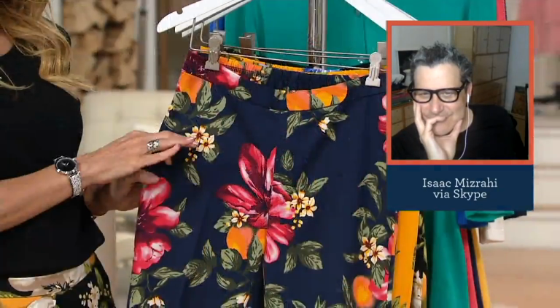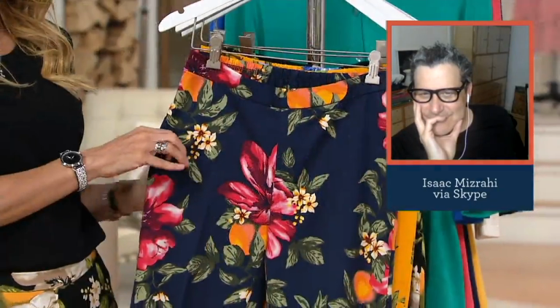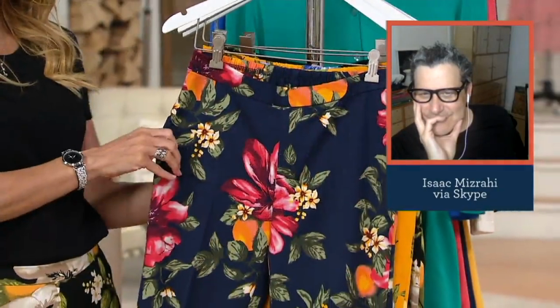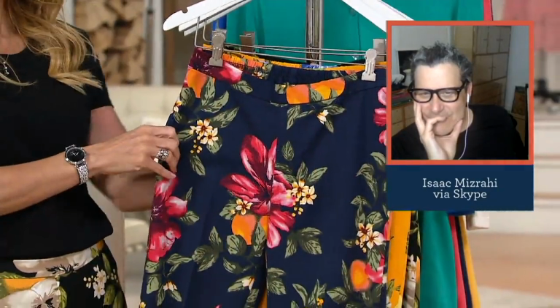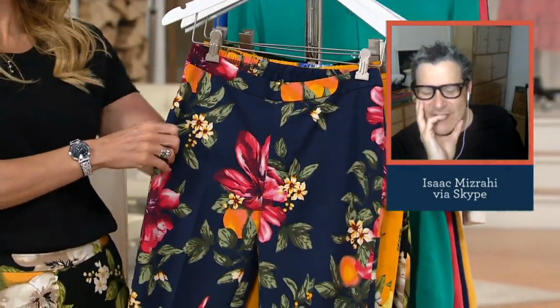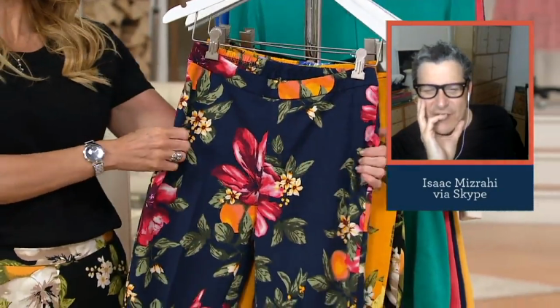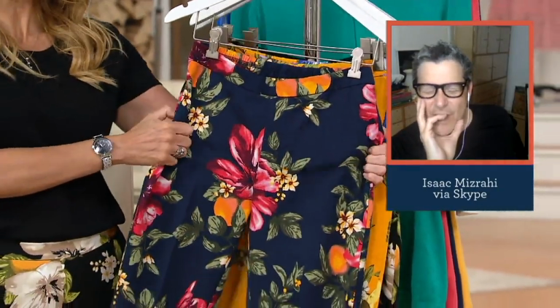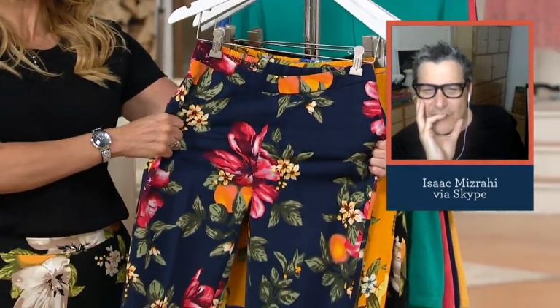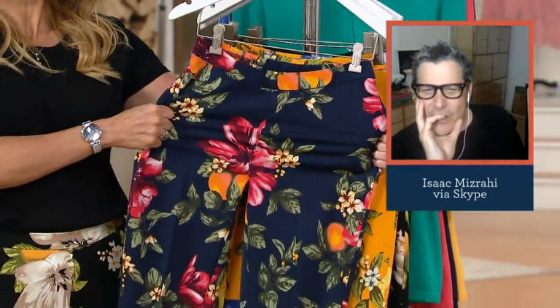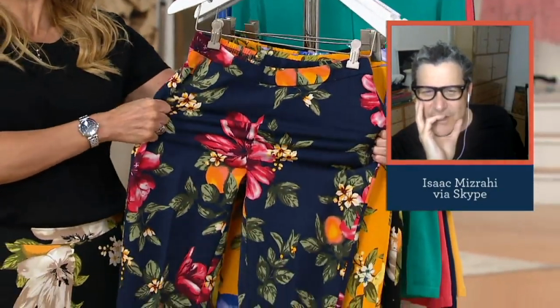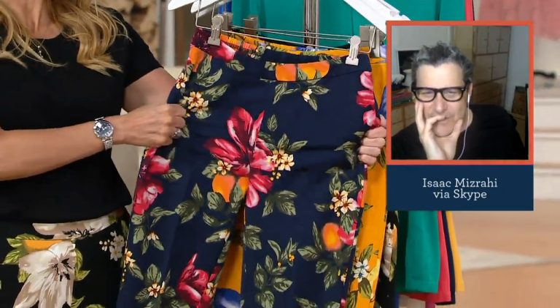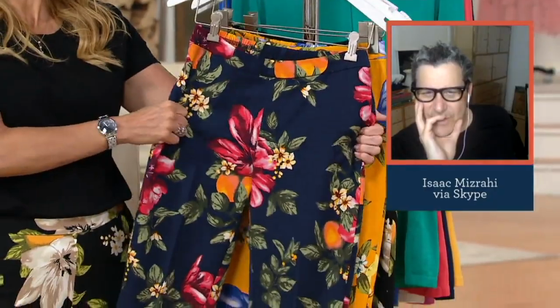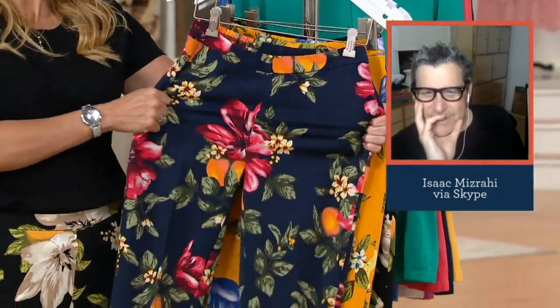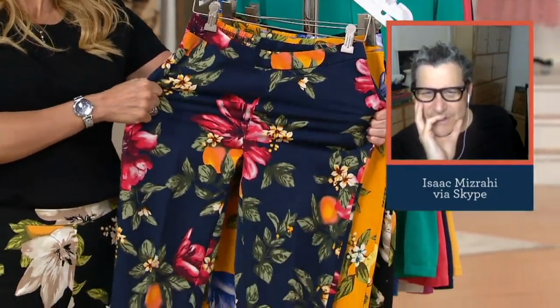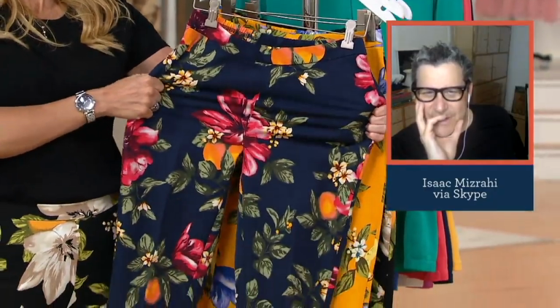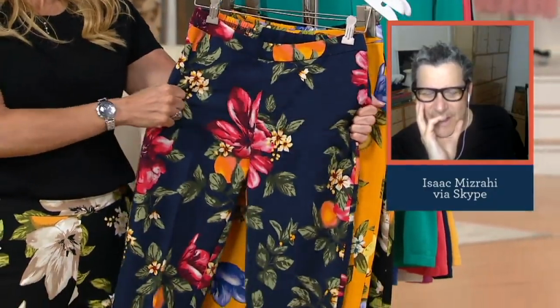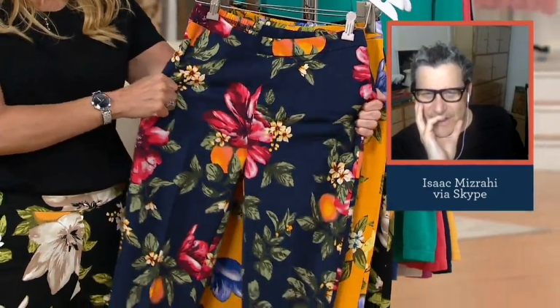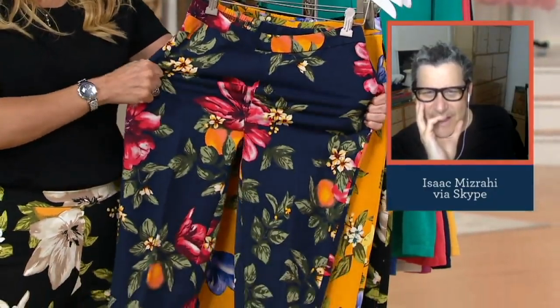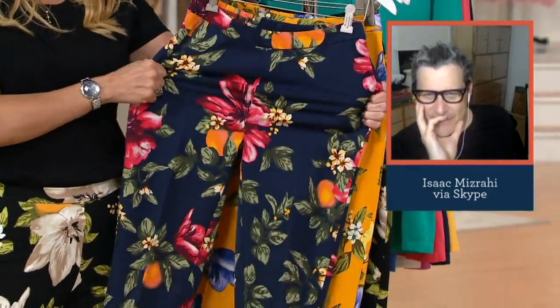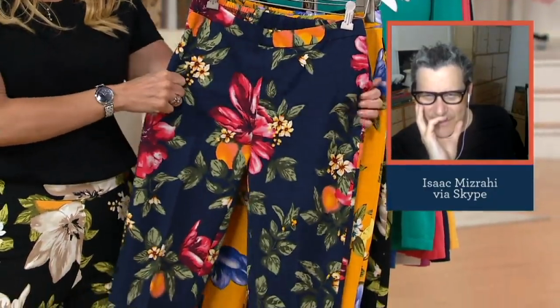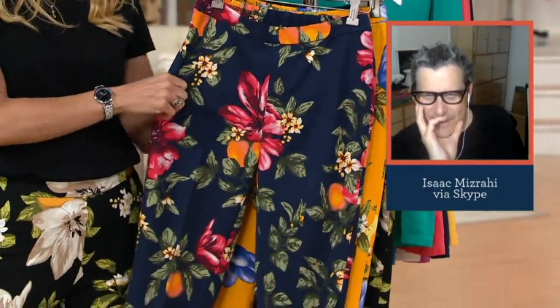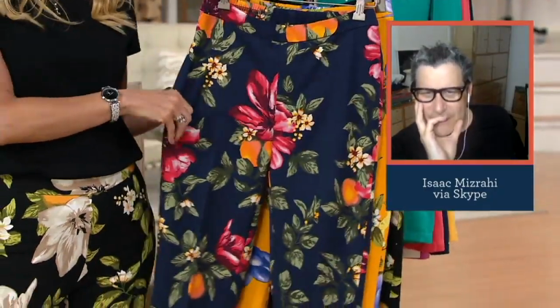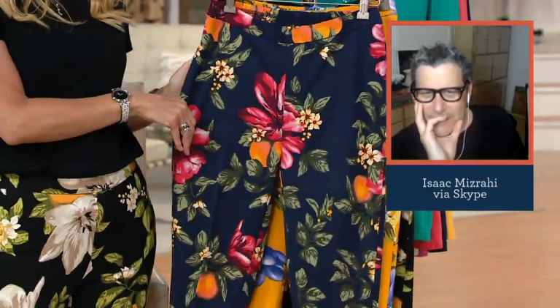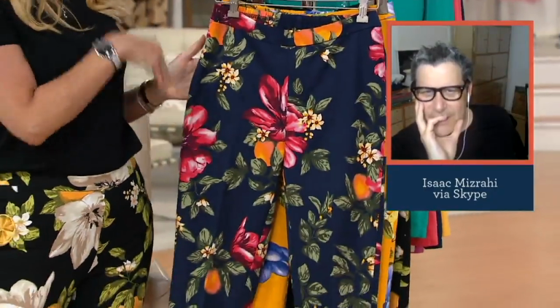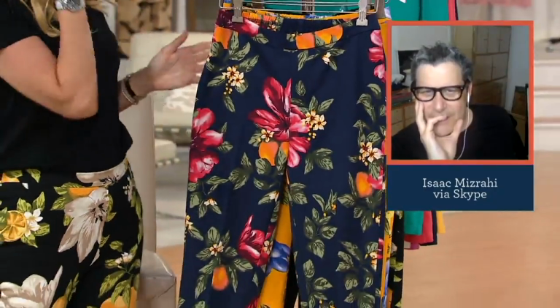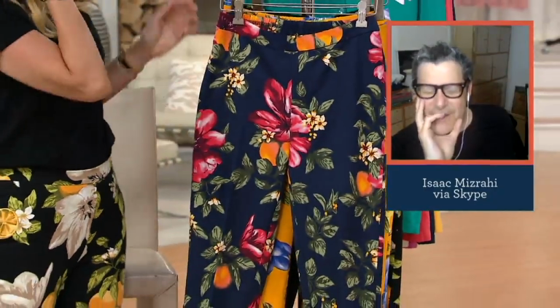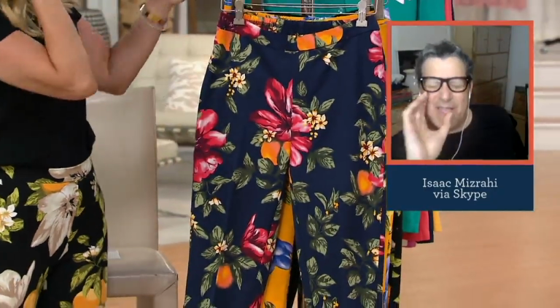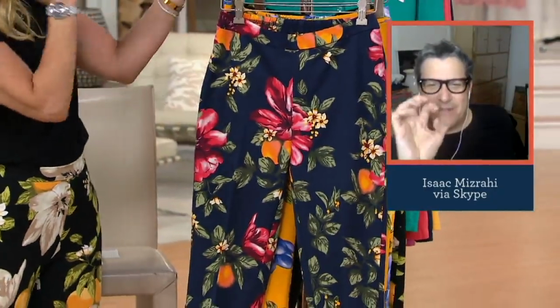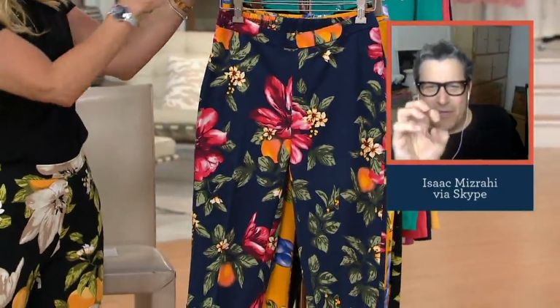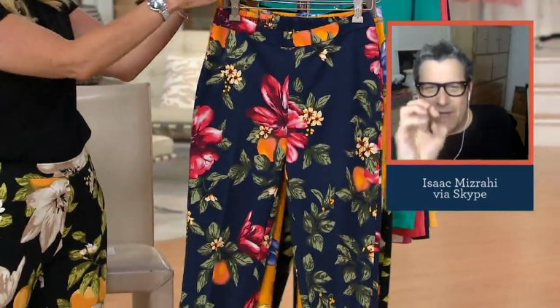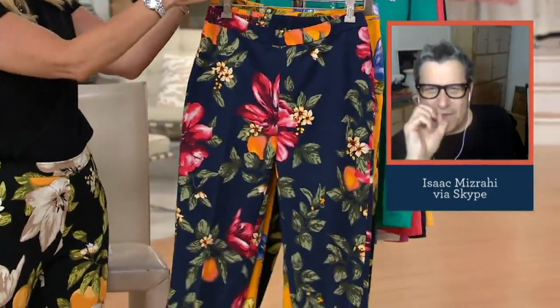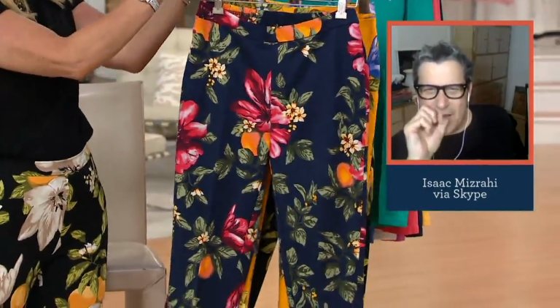I love that the color and the floral changes with each pant. Here is the navy. Navy is everything — very popular. The navy has the big bed flowers.